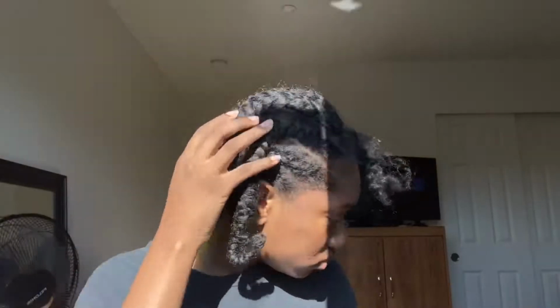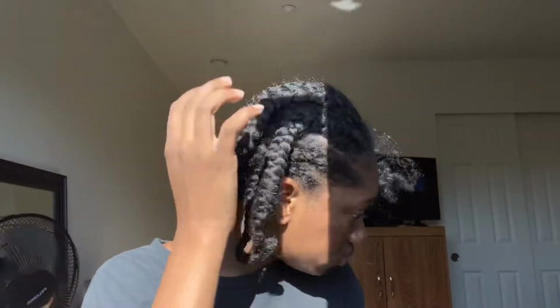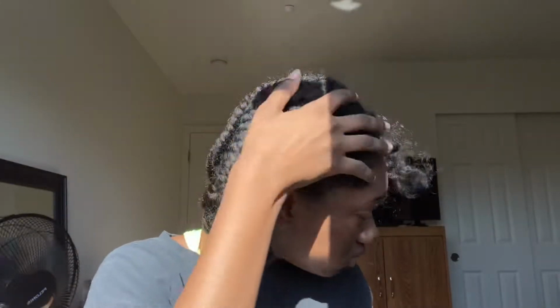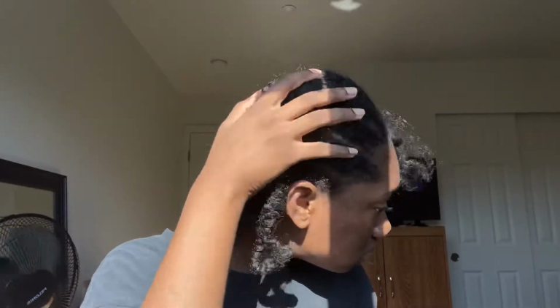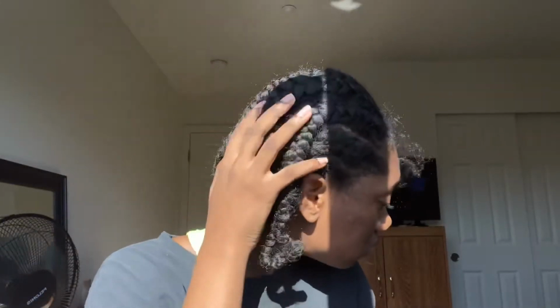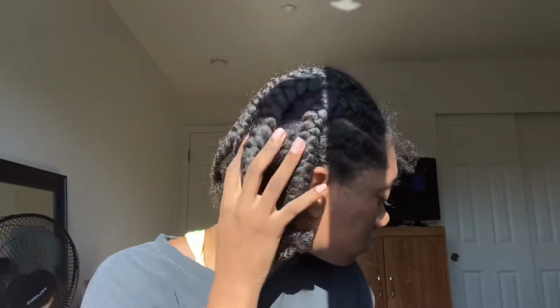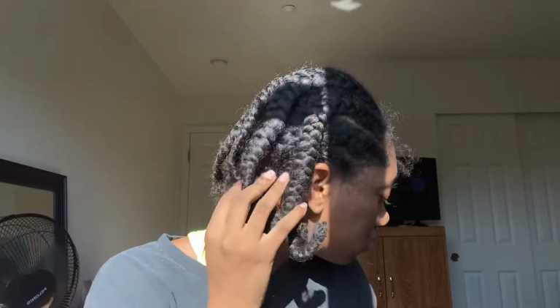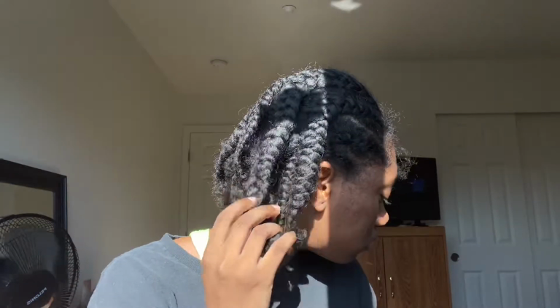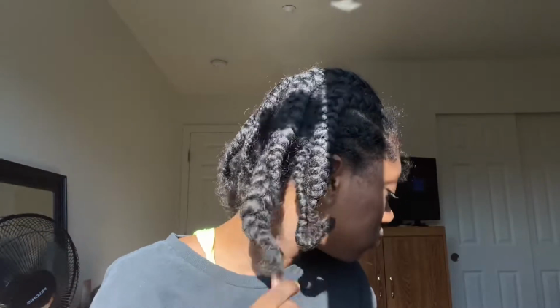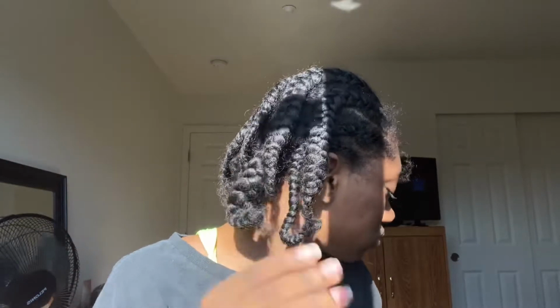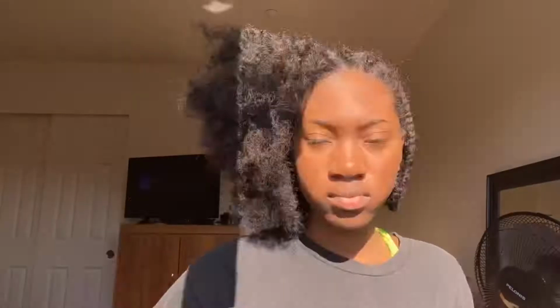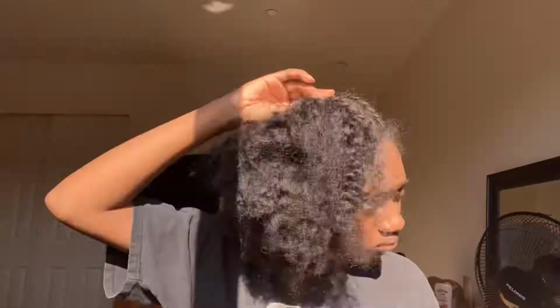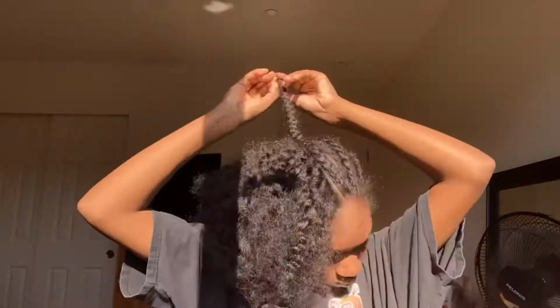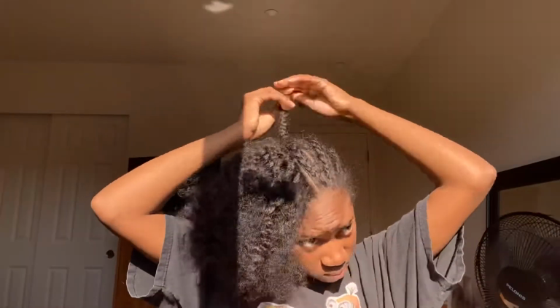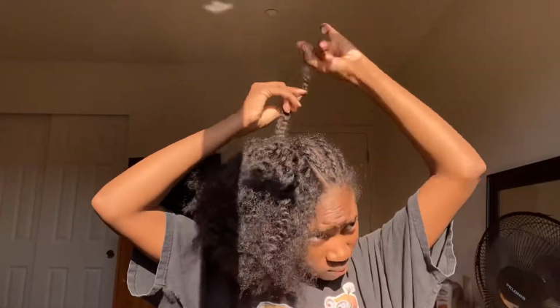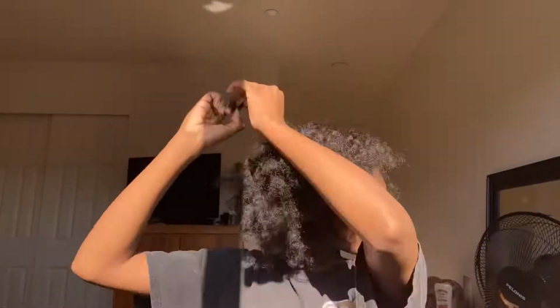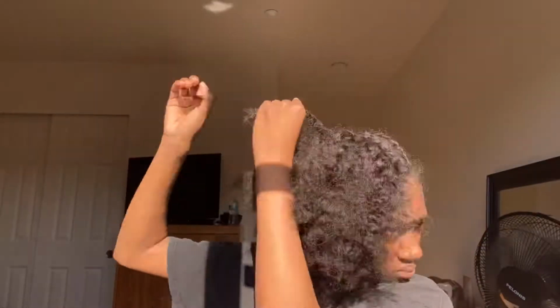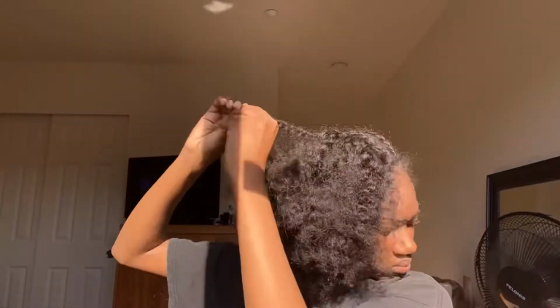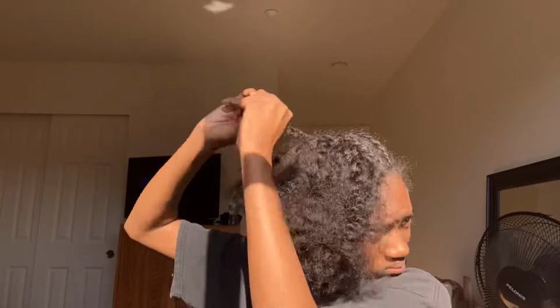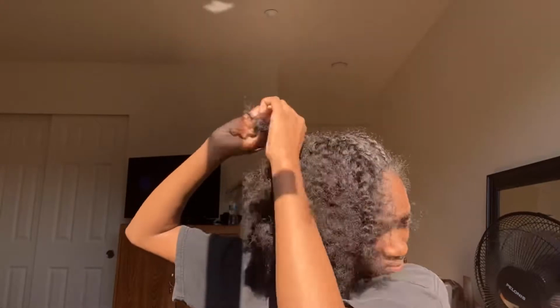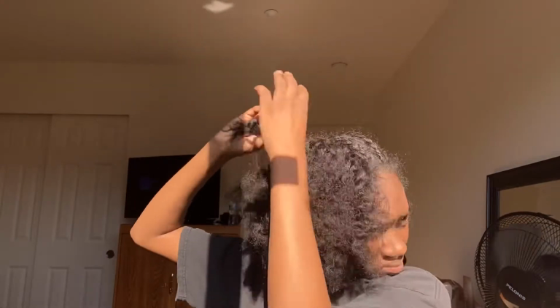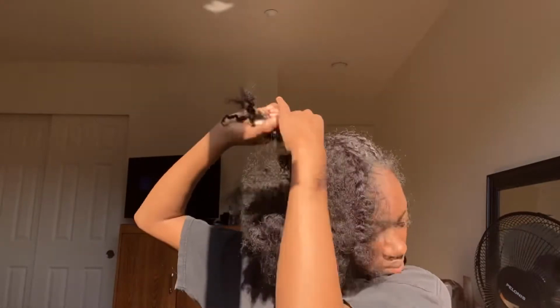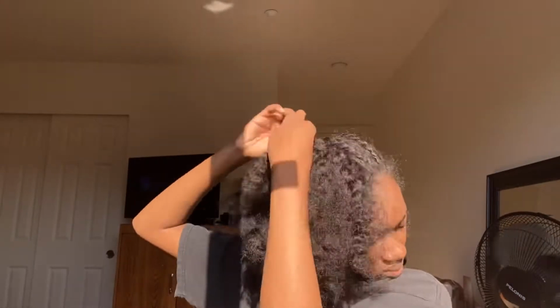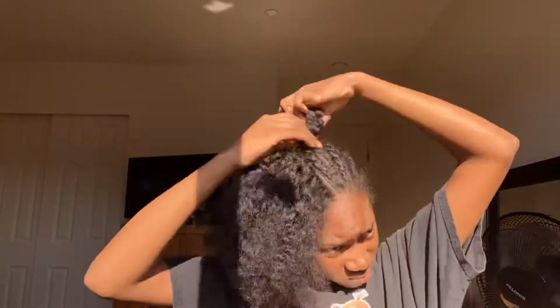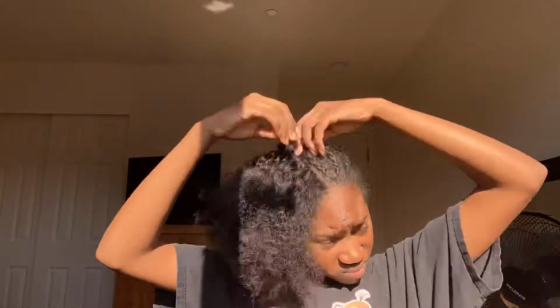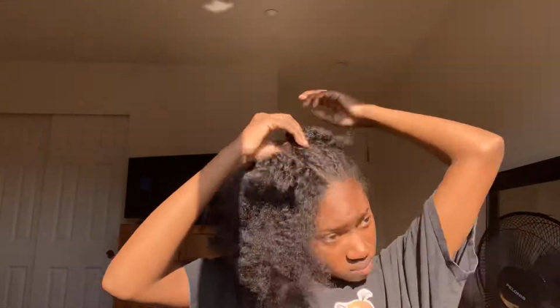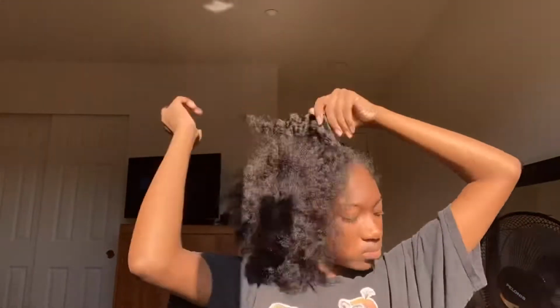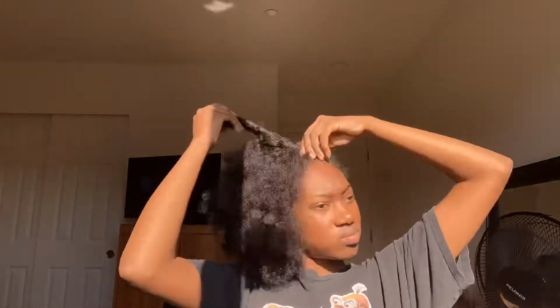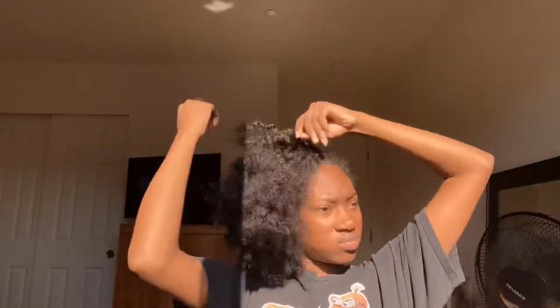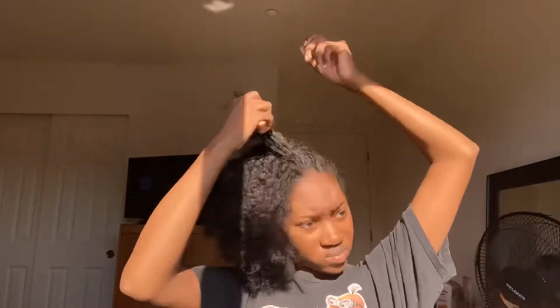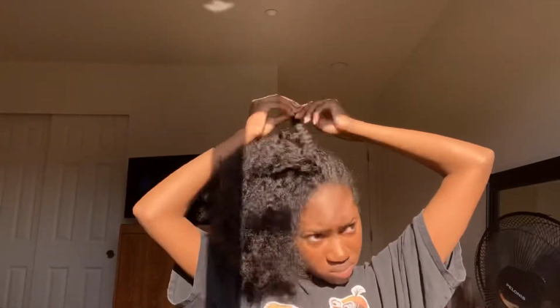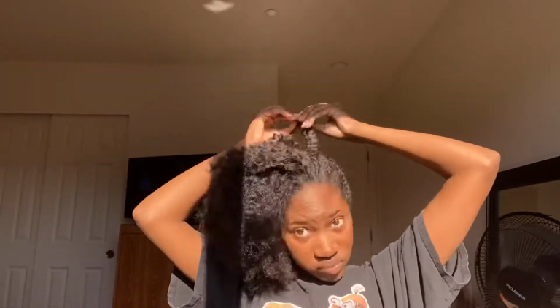This is my trick. I french fry my hair before I go to sleep. This helps my hair lay flat when I do styles like these.